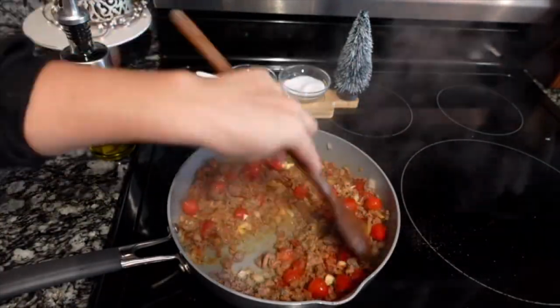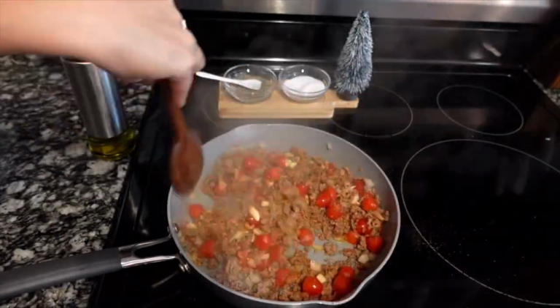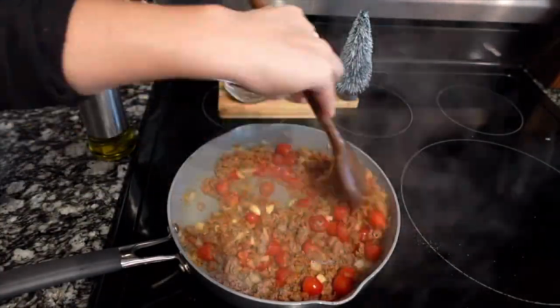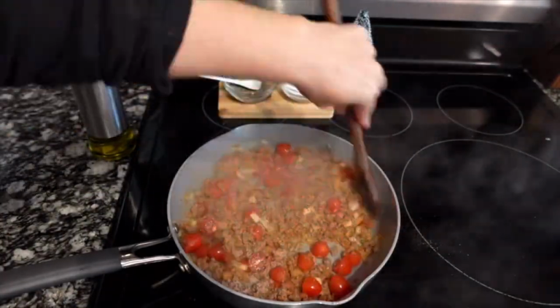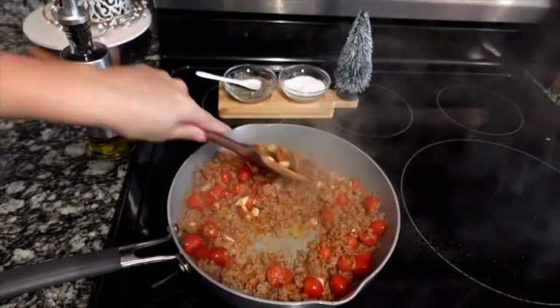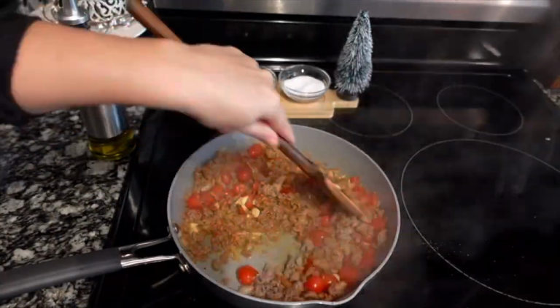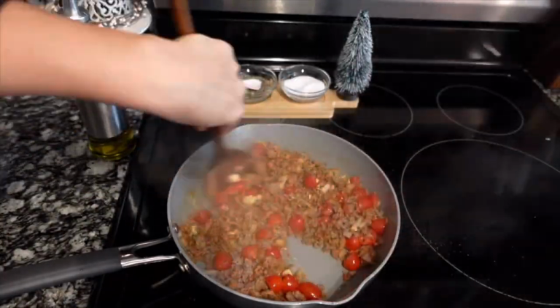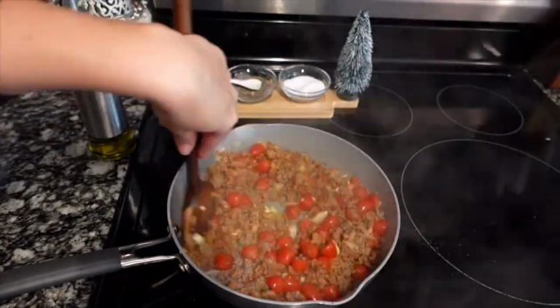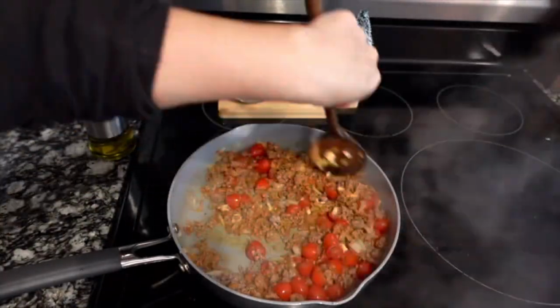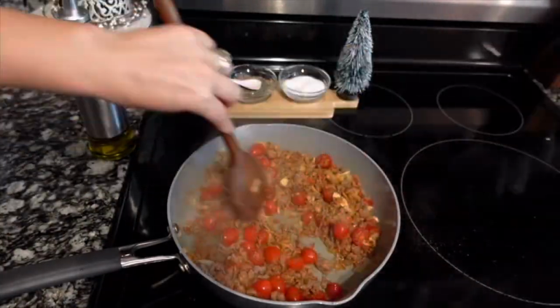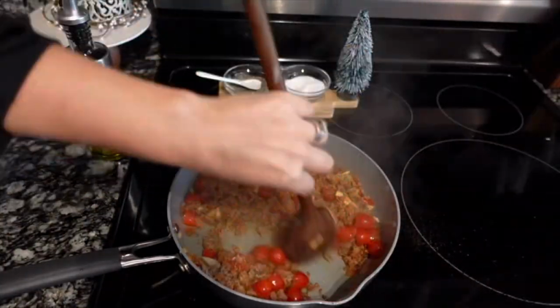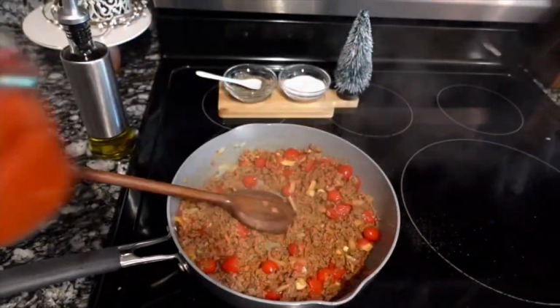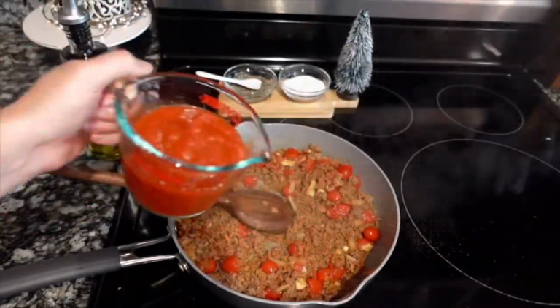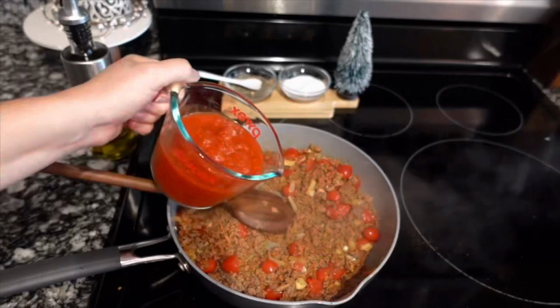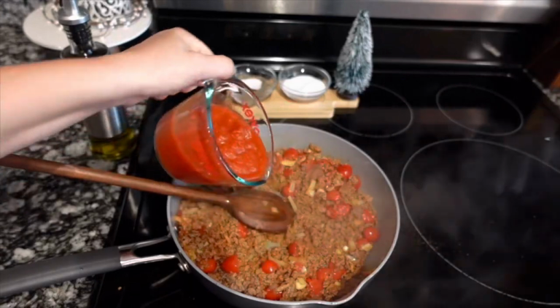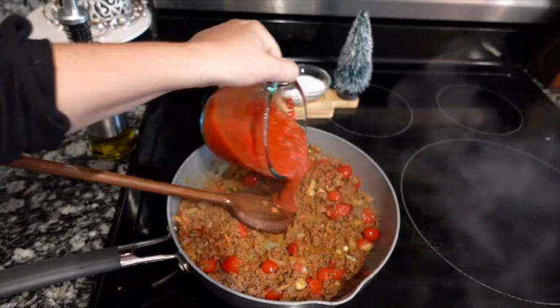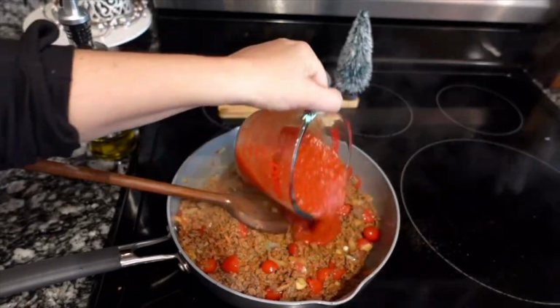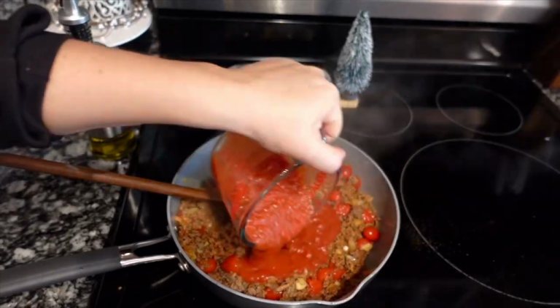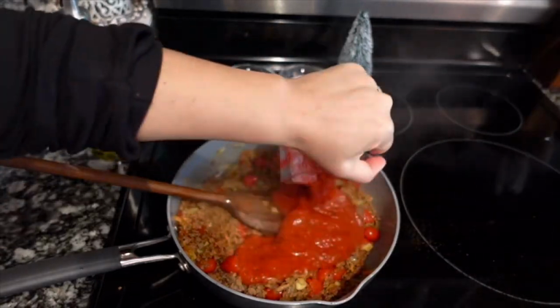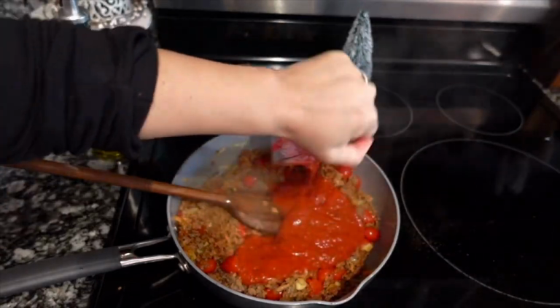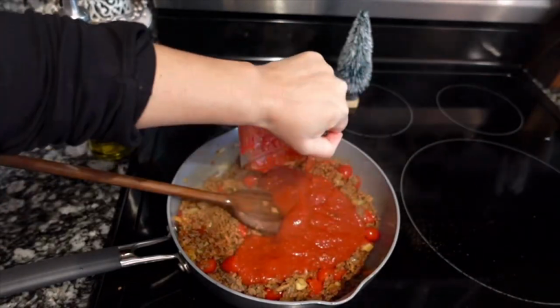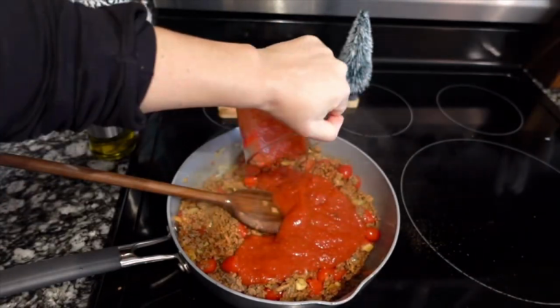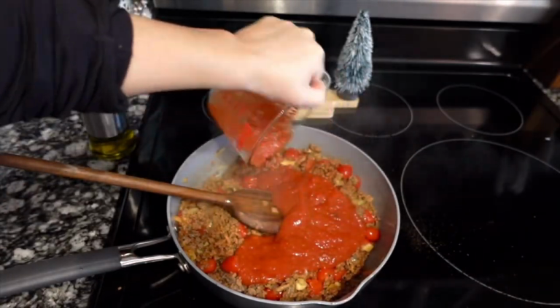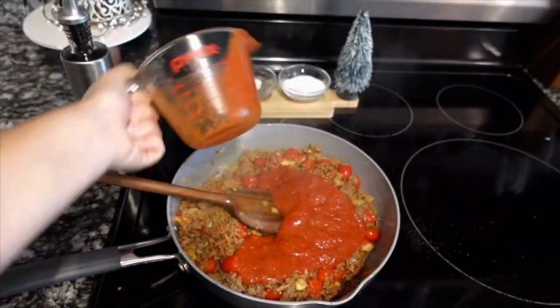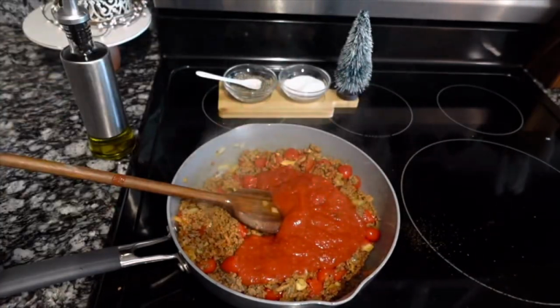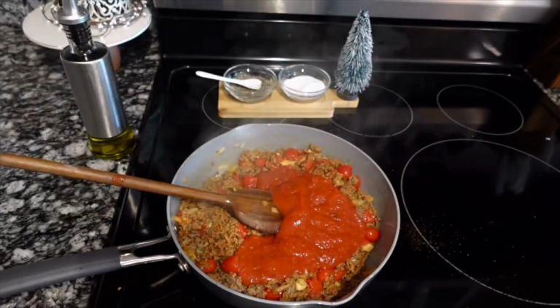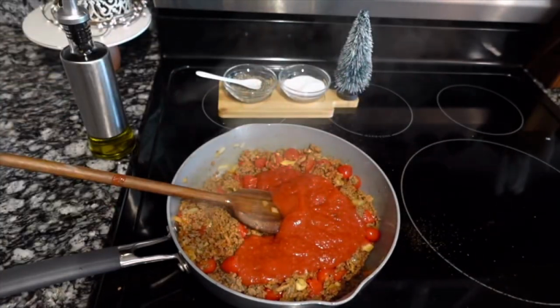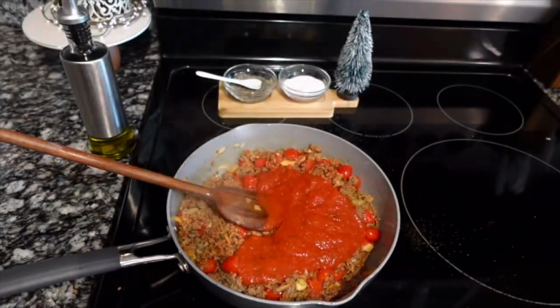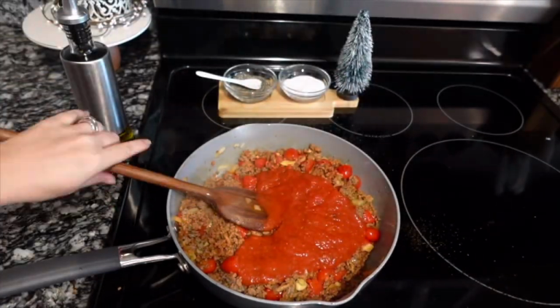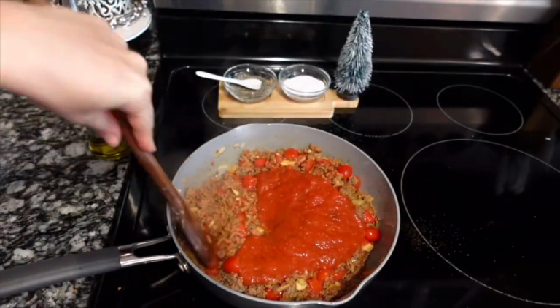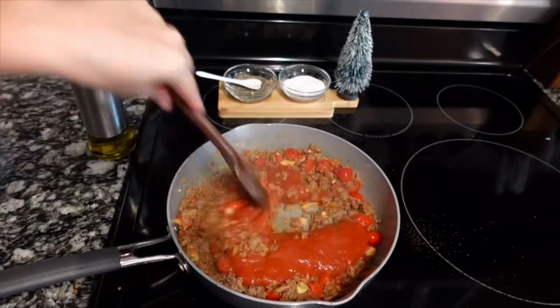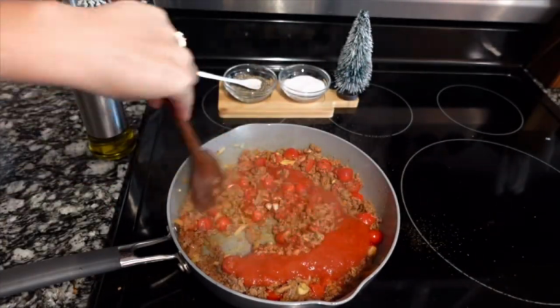I'm going to use a packet of sazon — I absolutely love this seasoning, it enhances any Spanish dish. Give that a good stir, then add in your garlic. Always add in your garlic after all of the other veggies have cooked down because it has a tendency to burn.